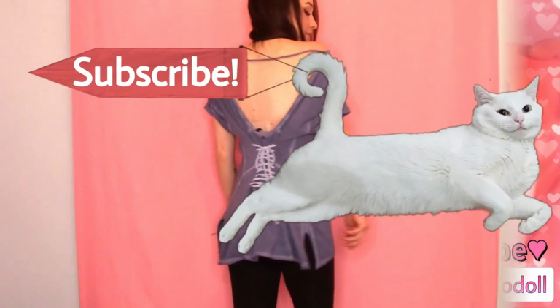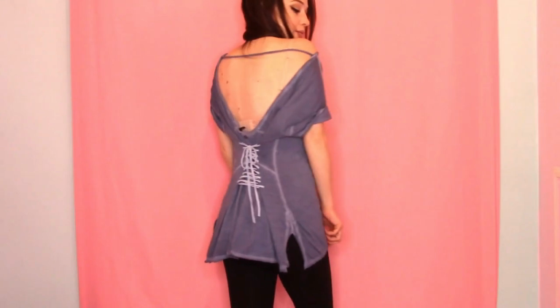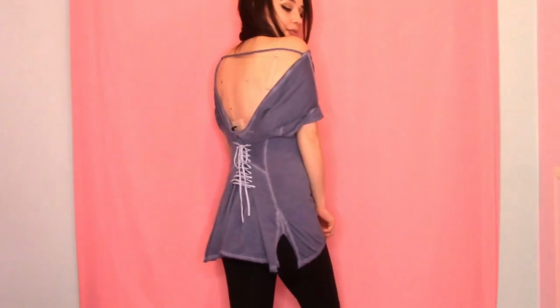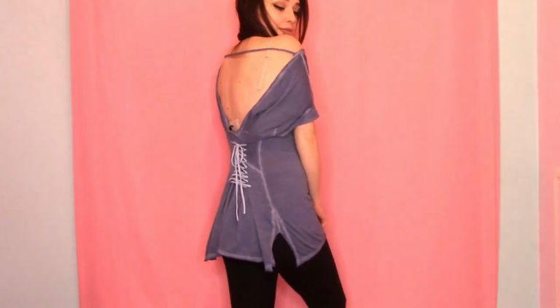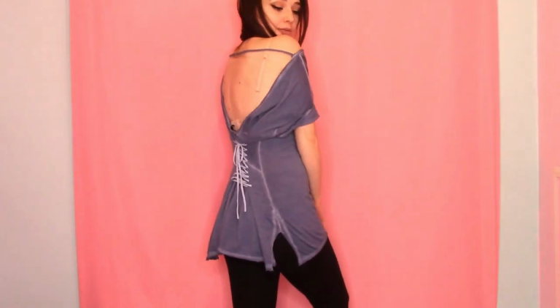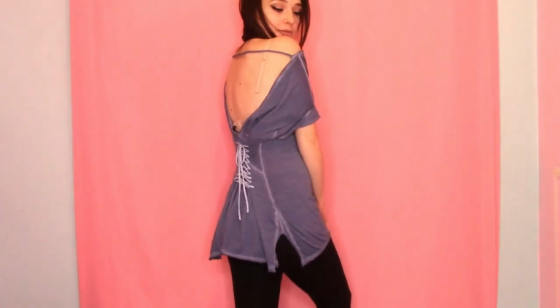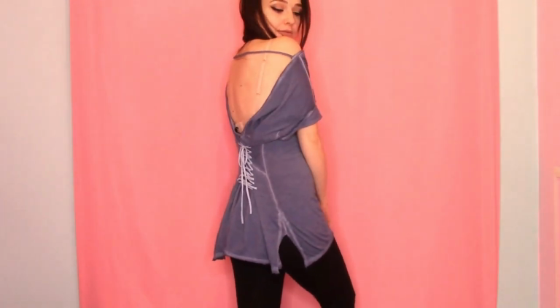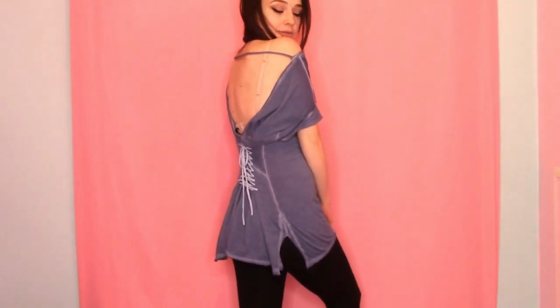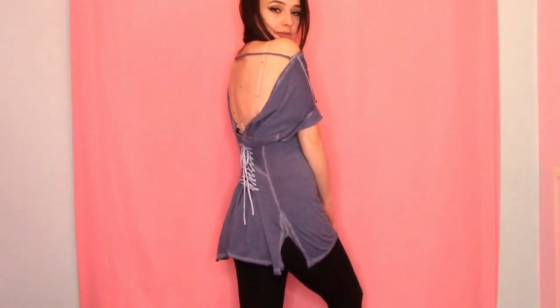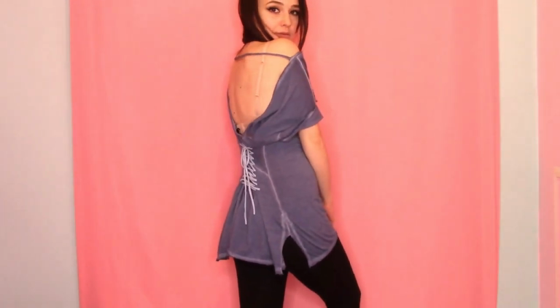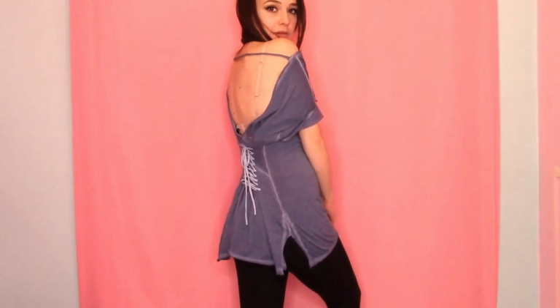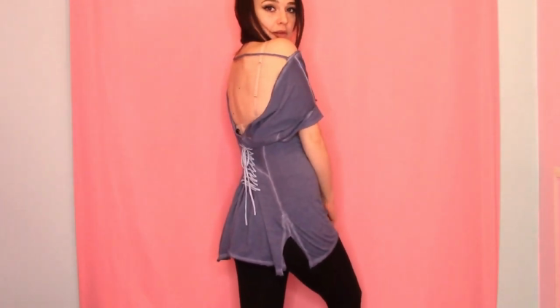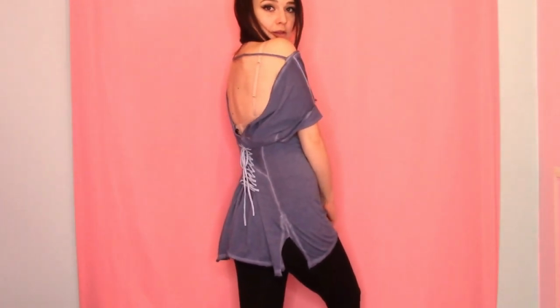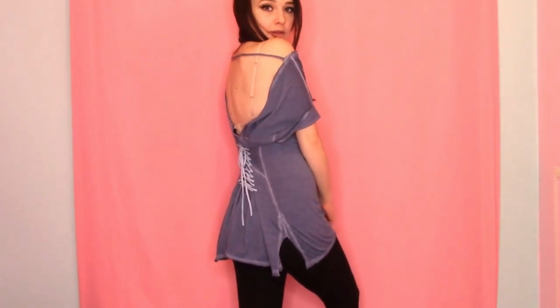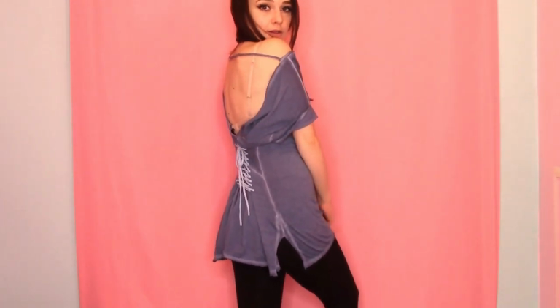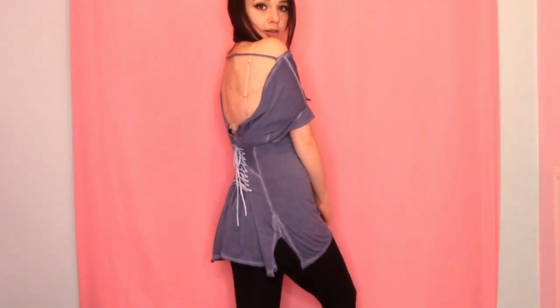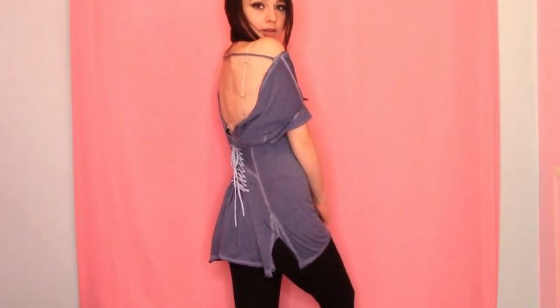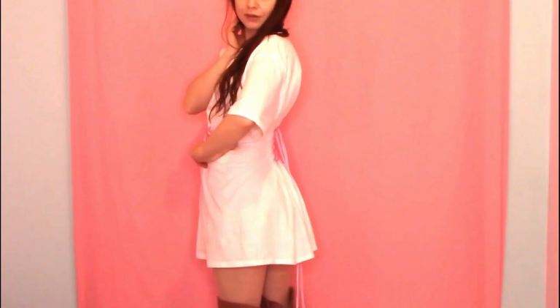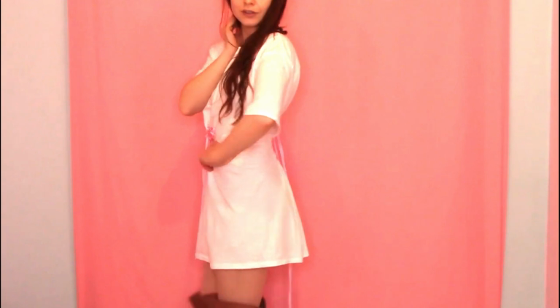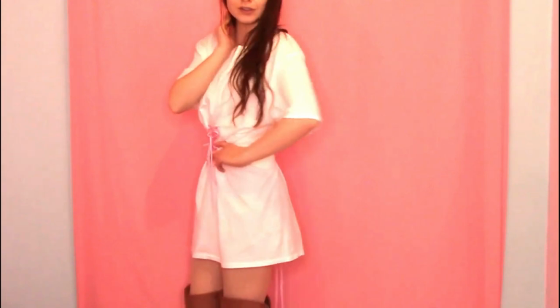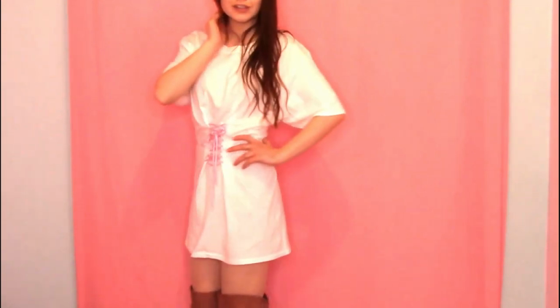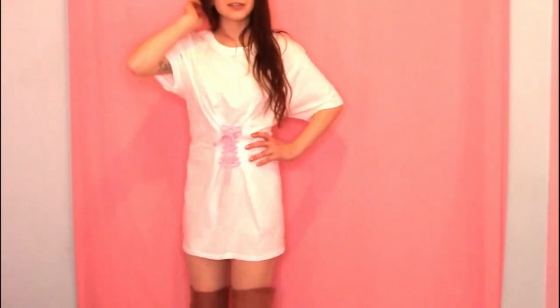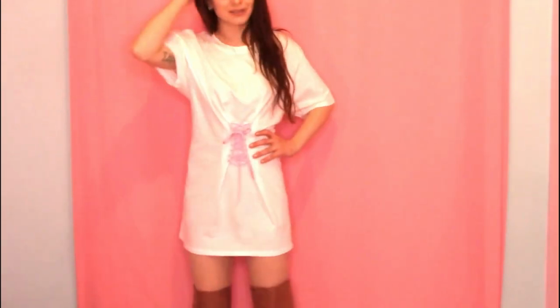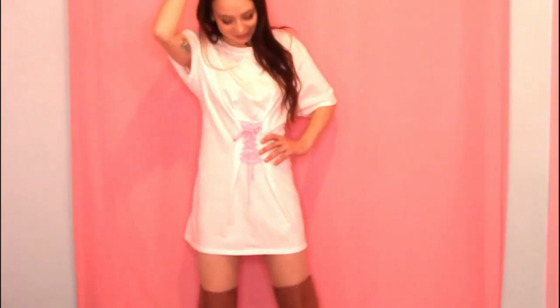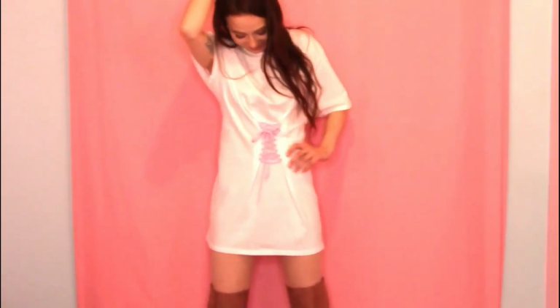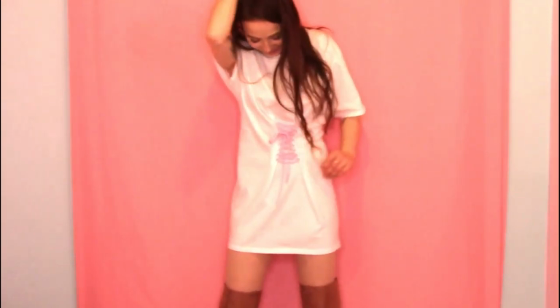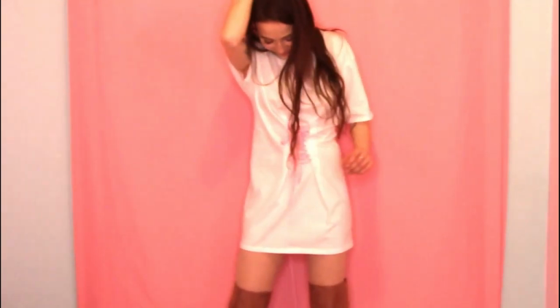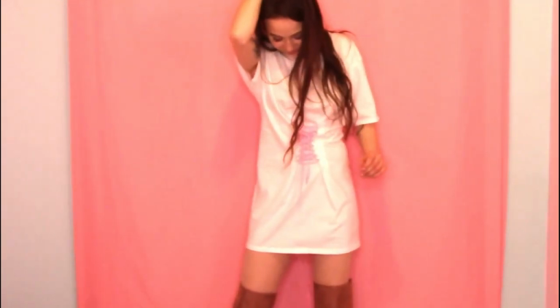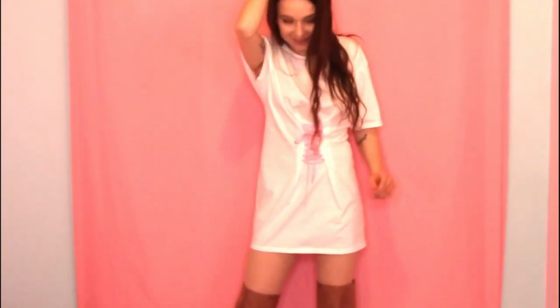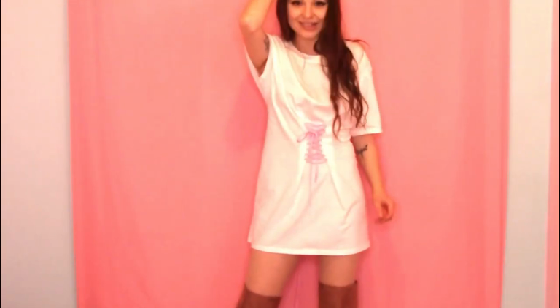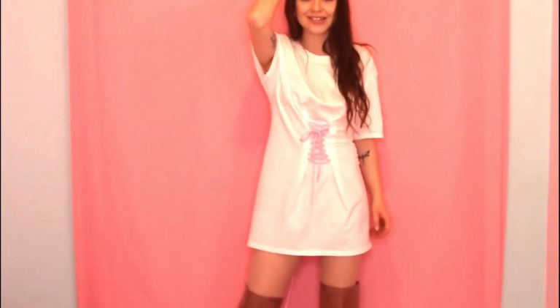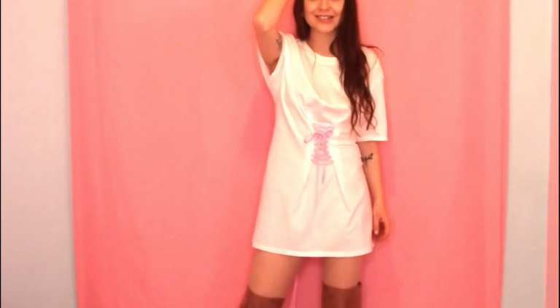Hello everyone, I'm Zoe and today I've got two corset inspired t-shirt cutting tutorials. Welcome to my channel.